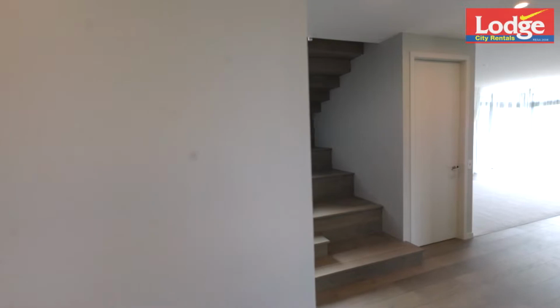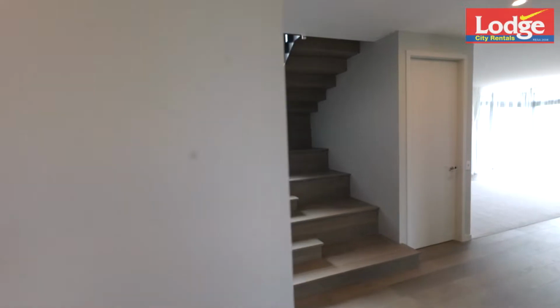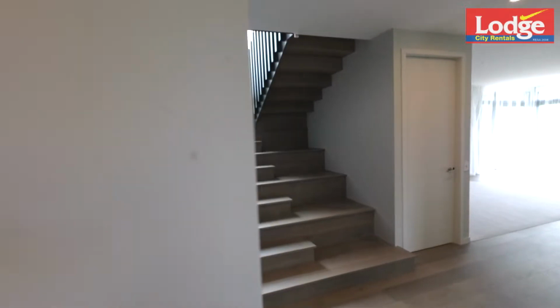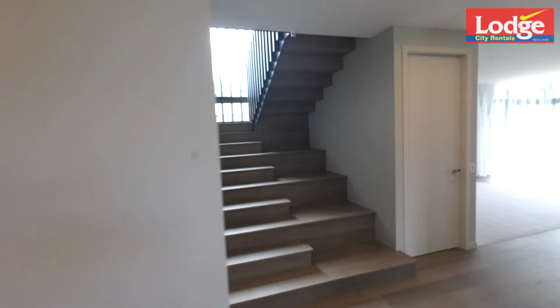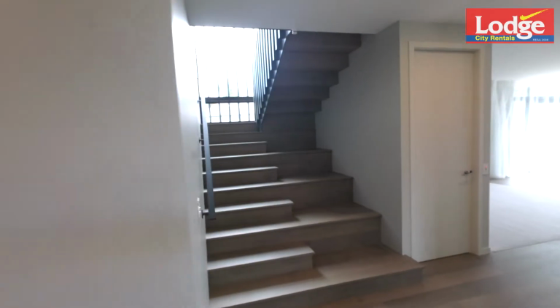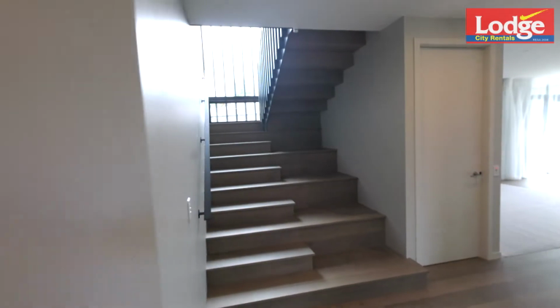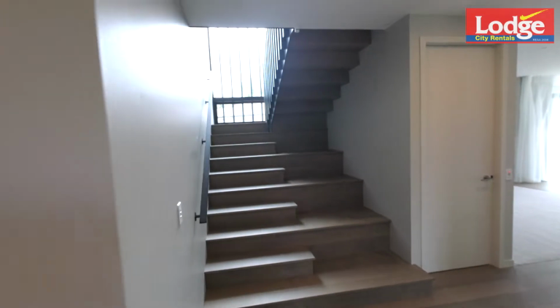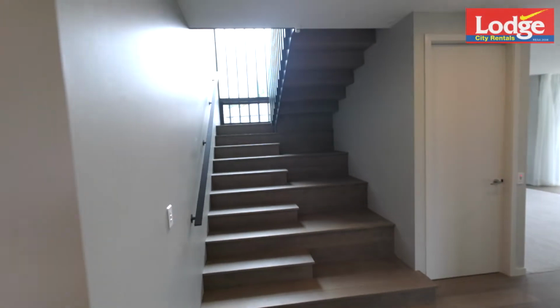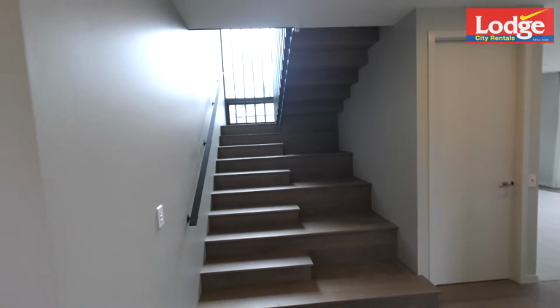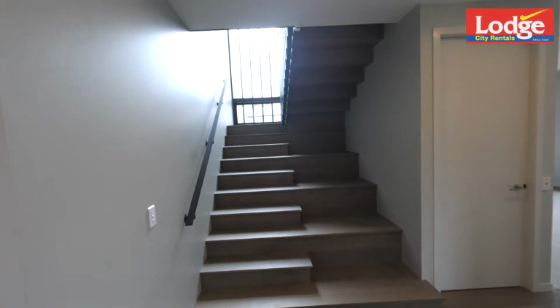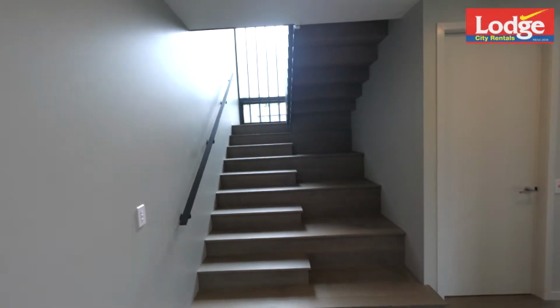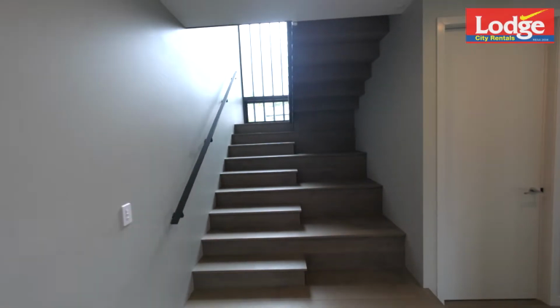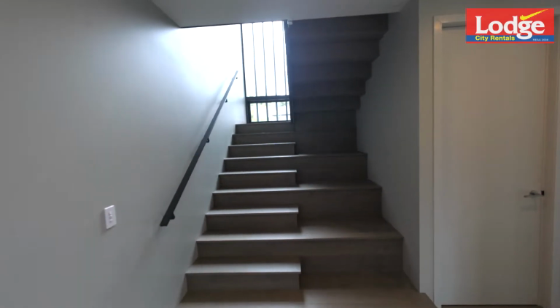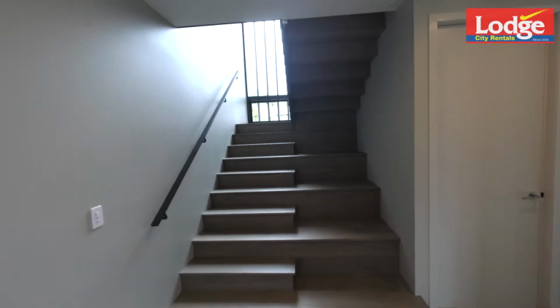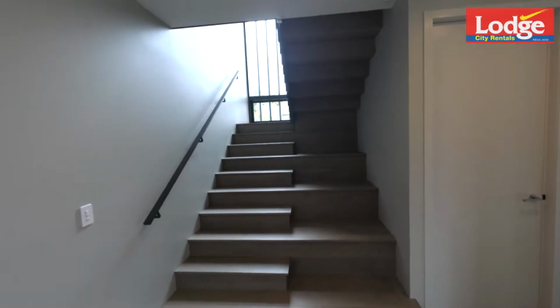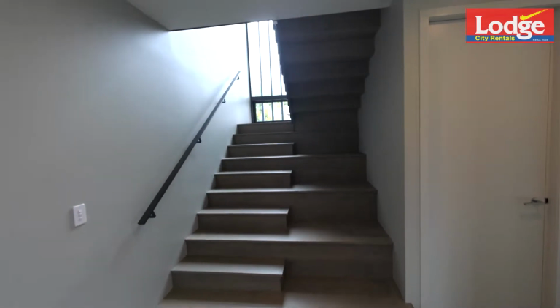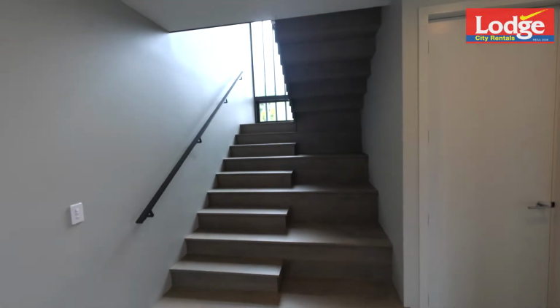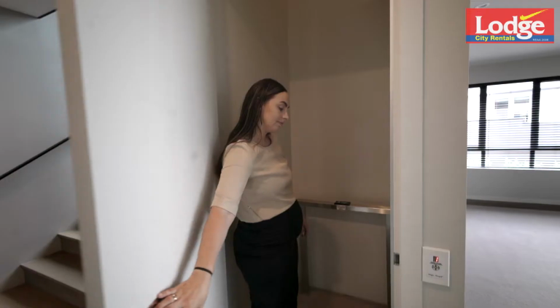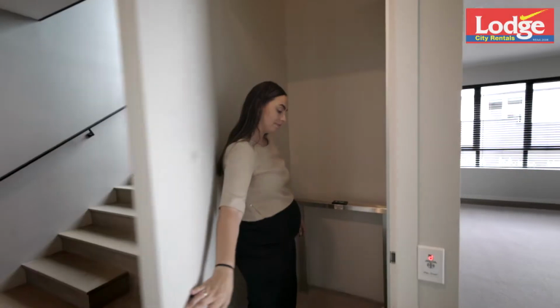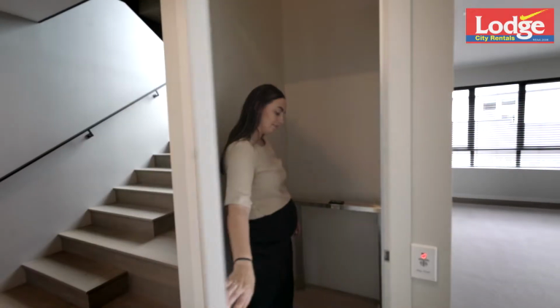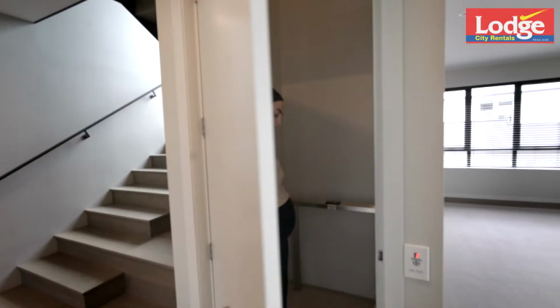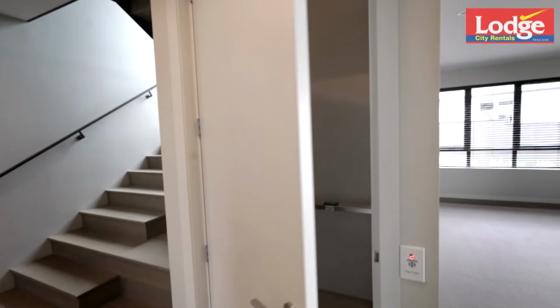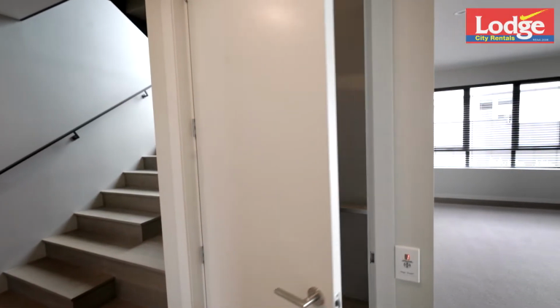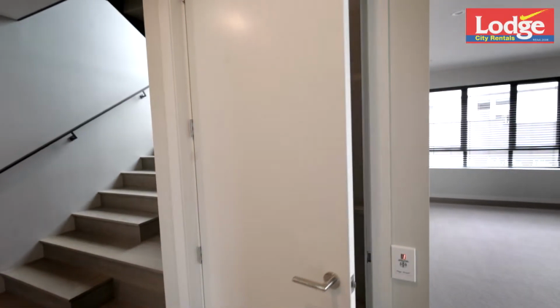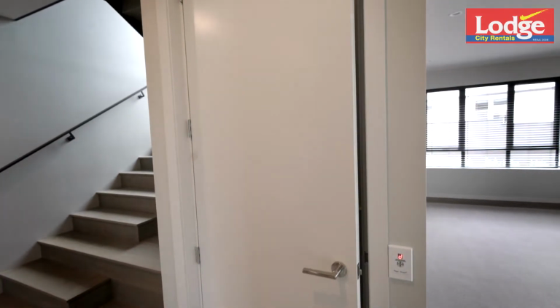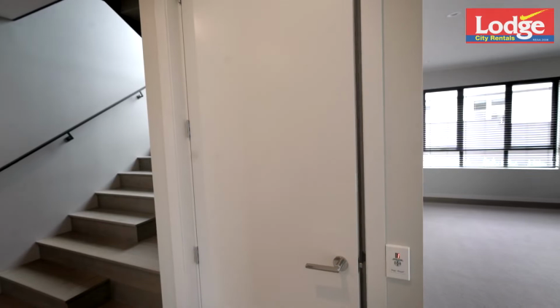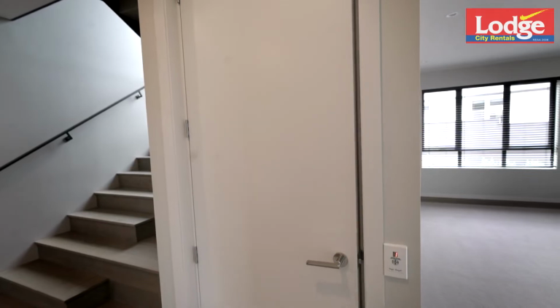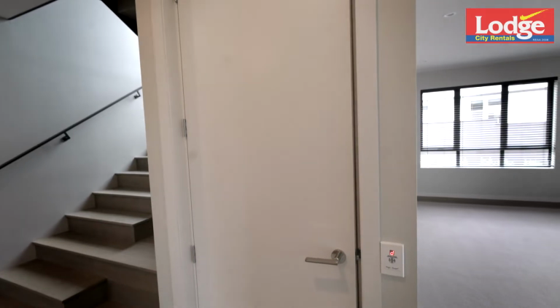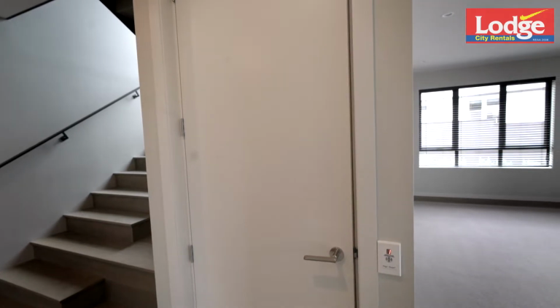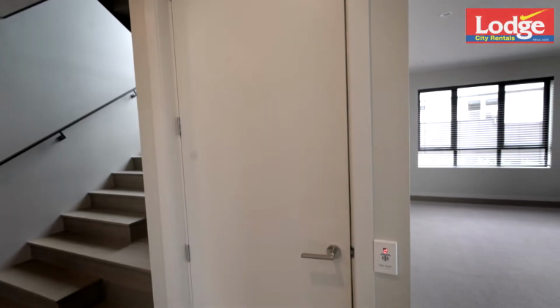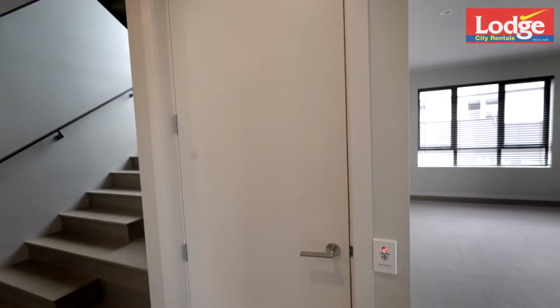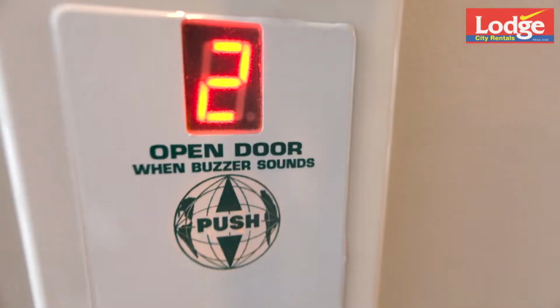Make your way upstairs via the architecturally designed stairway, or take your very own elevator up.